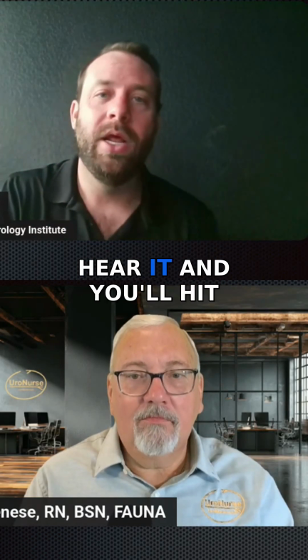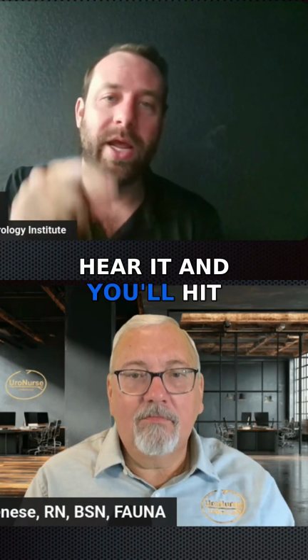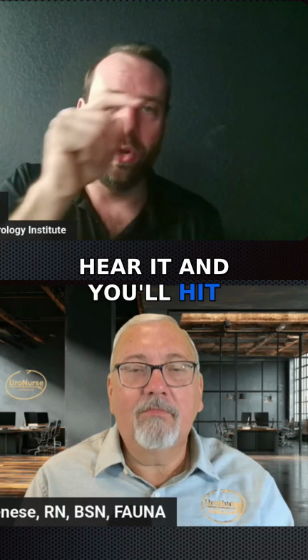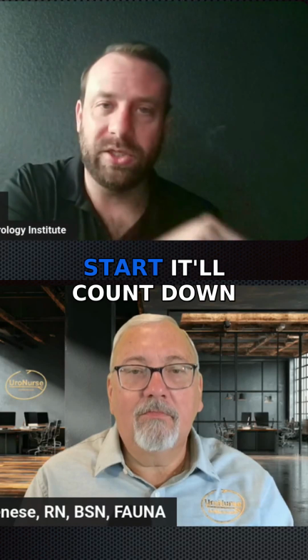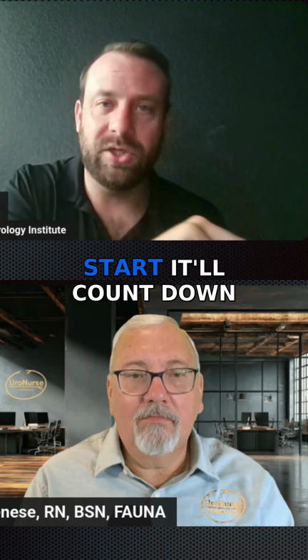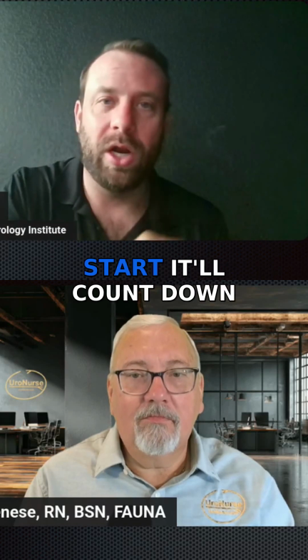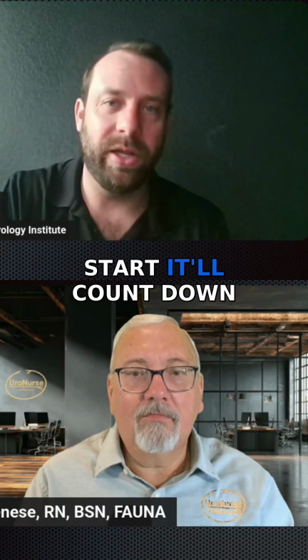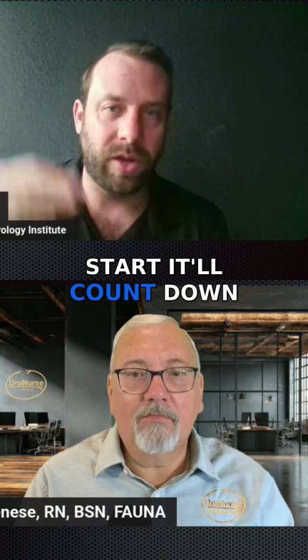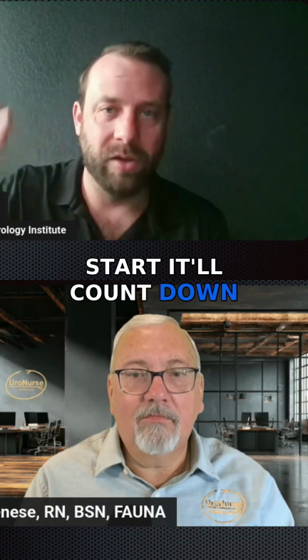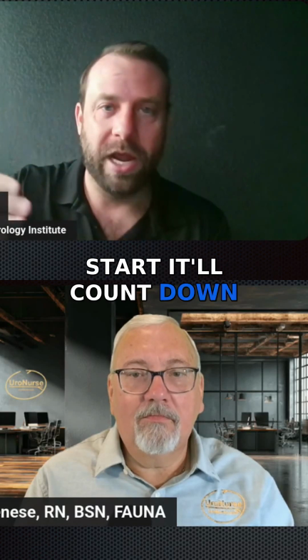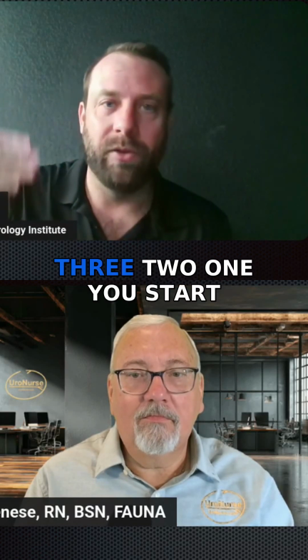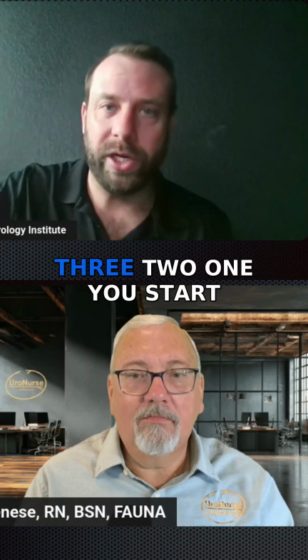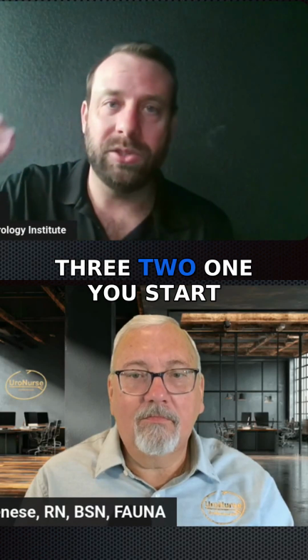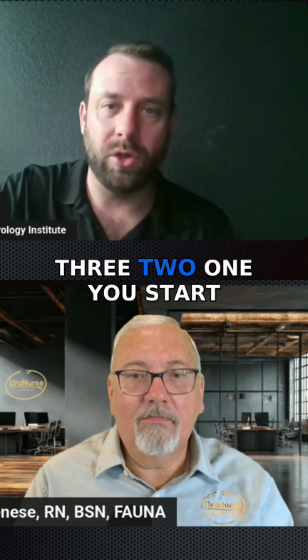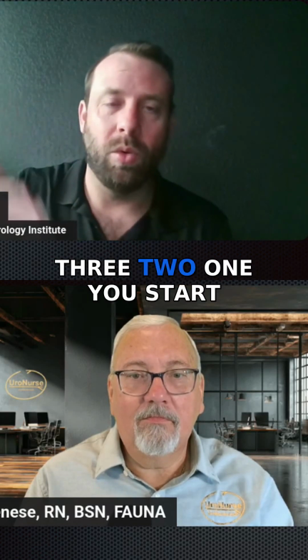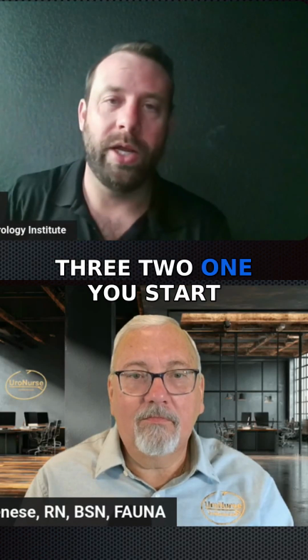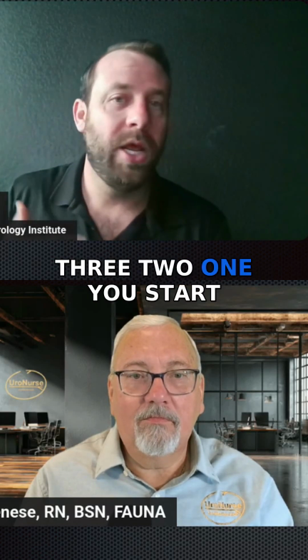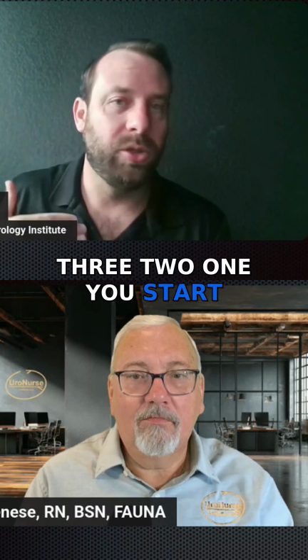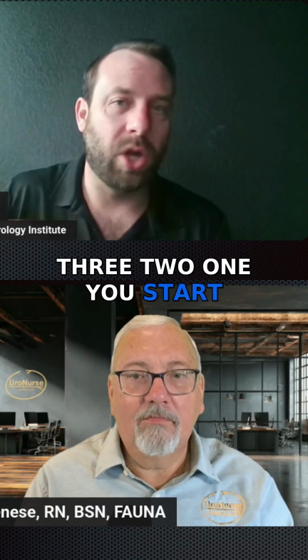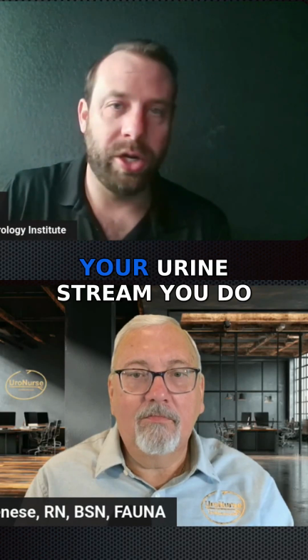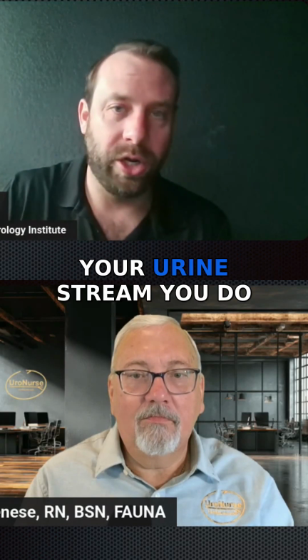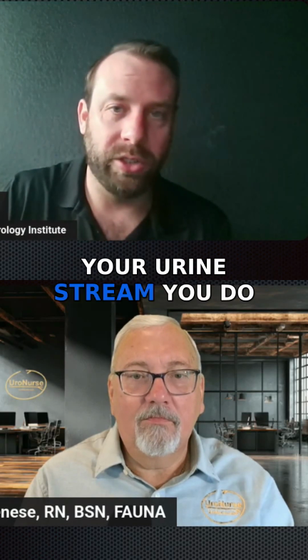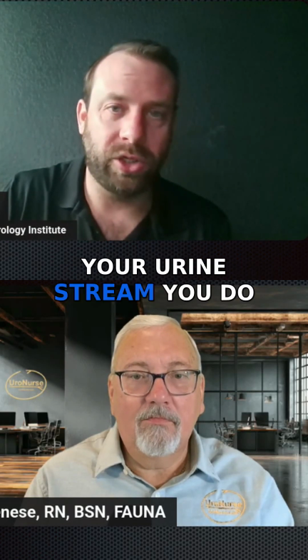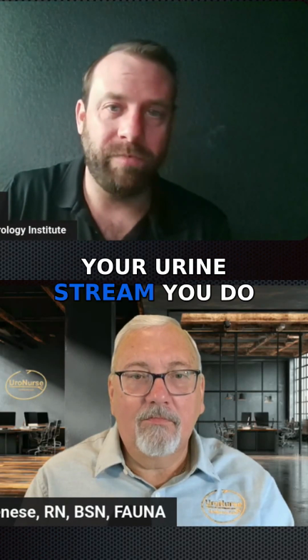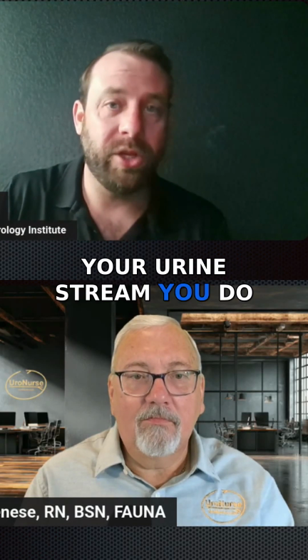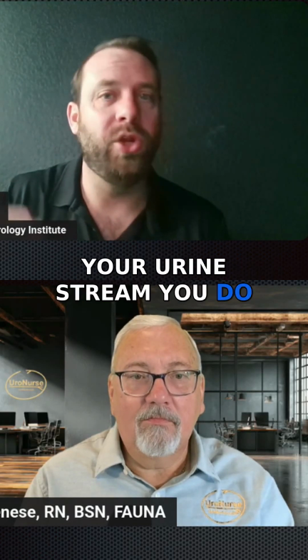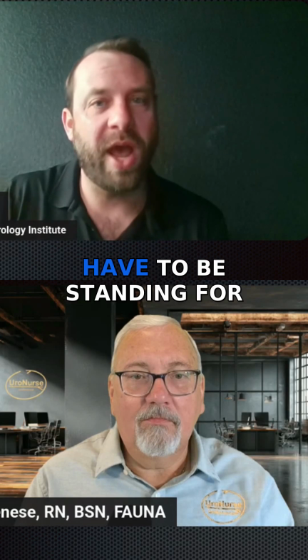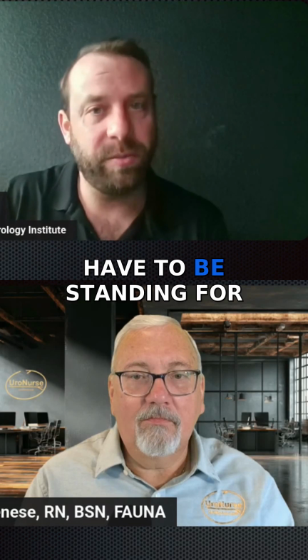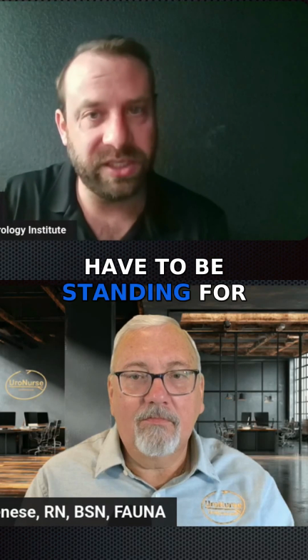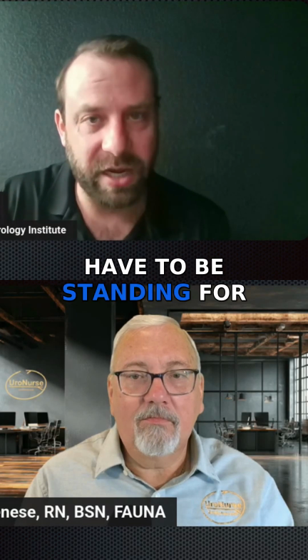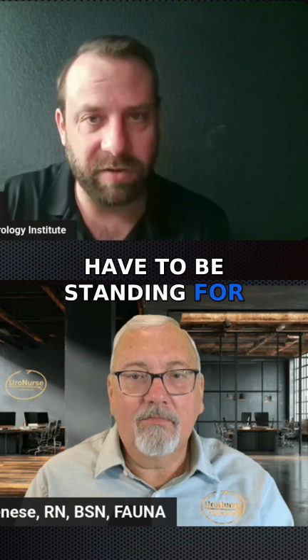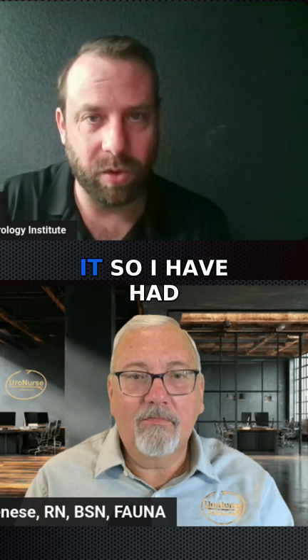You hit start, it'll count down three, two, one, and you start your urine stream. You do have to be standing for it.